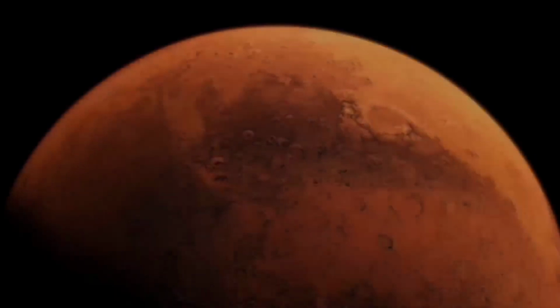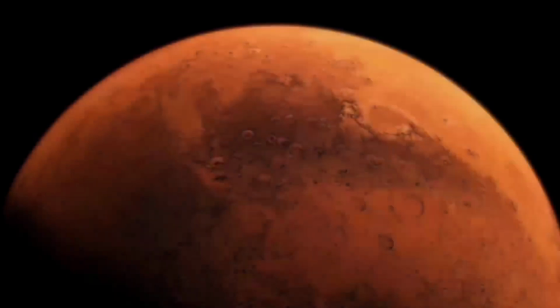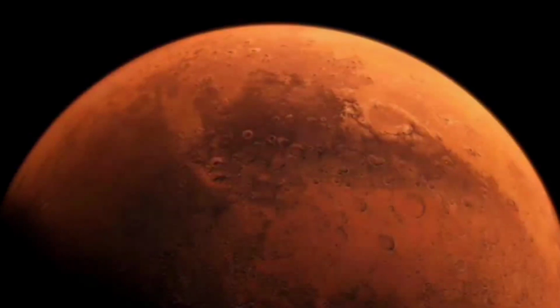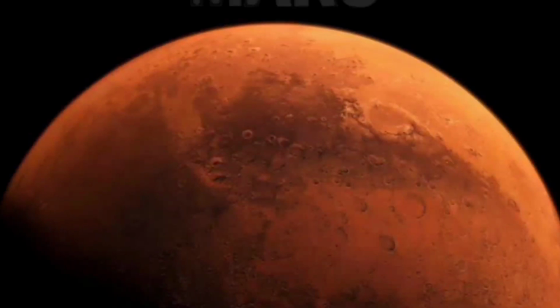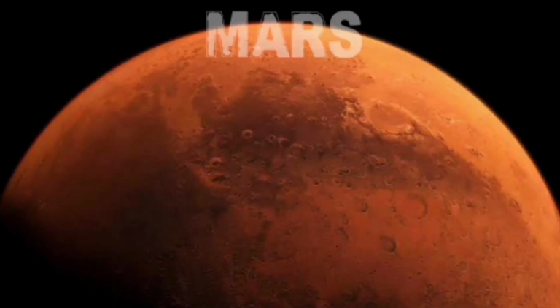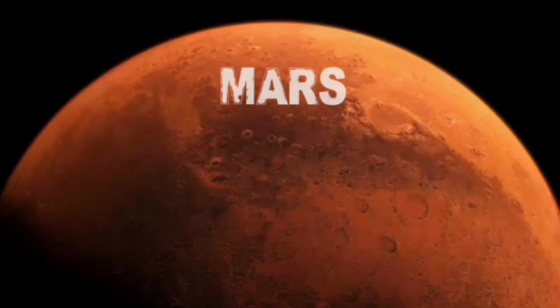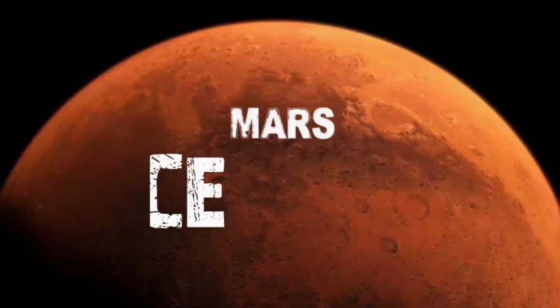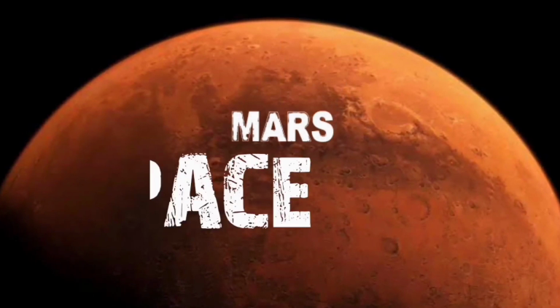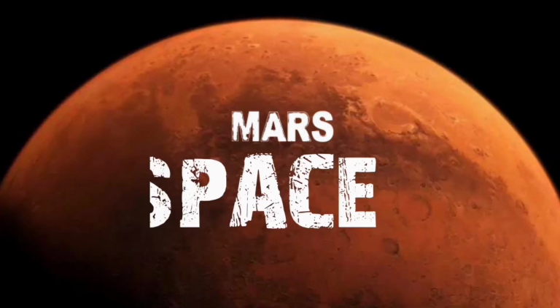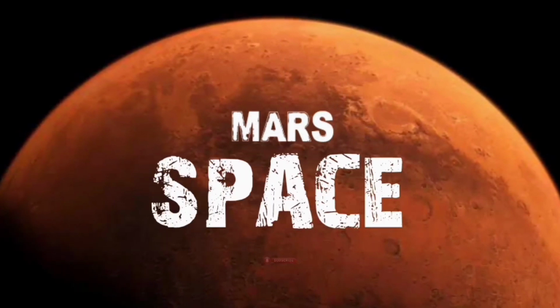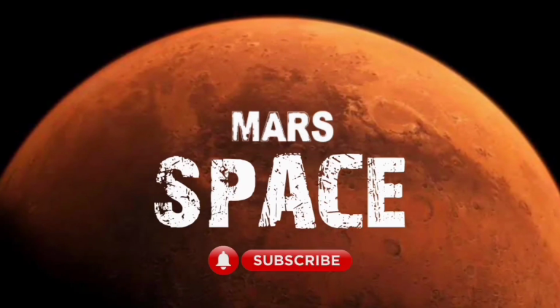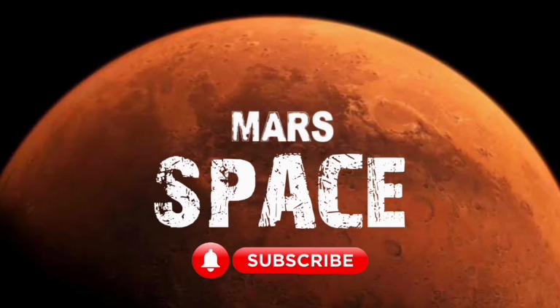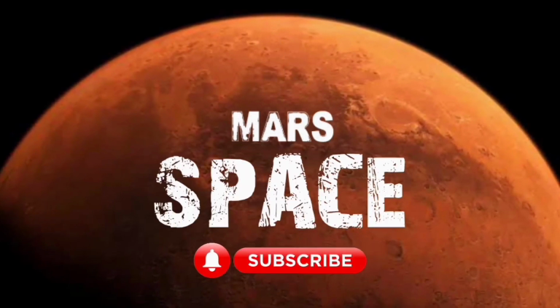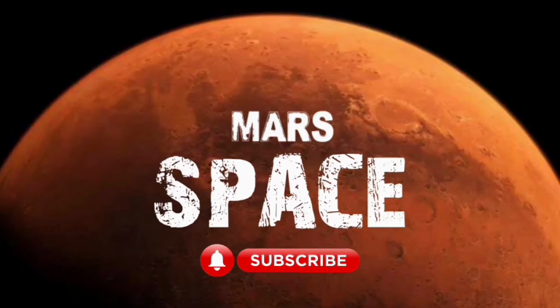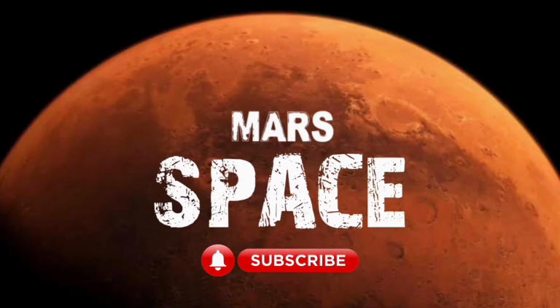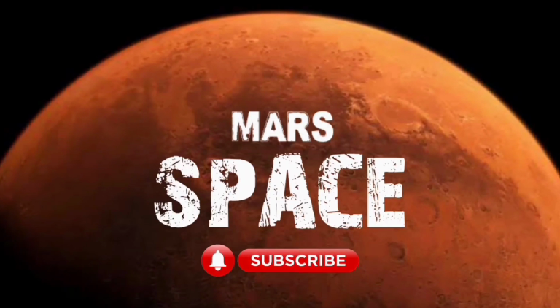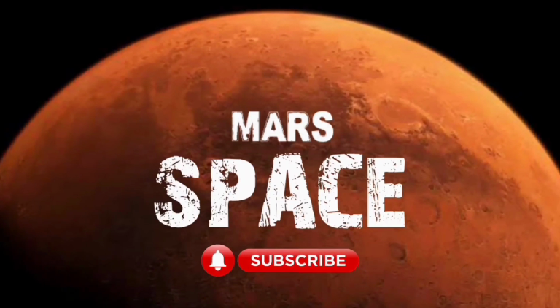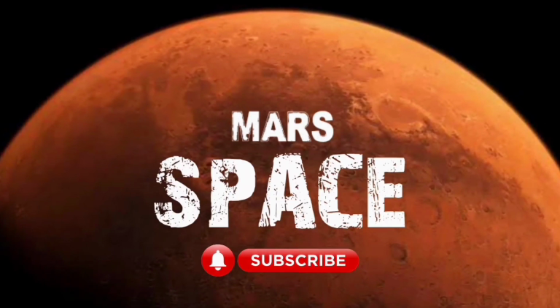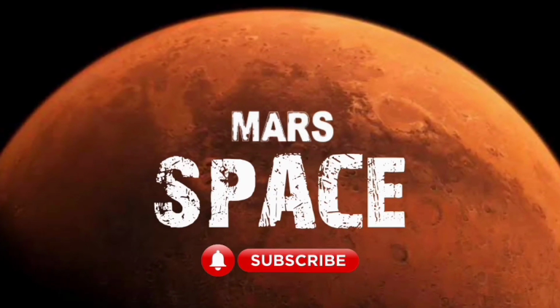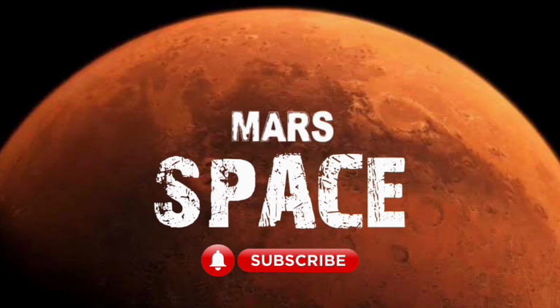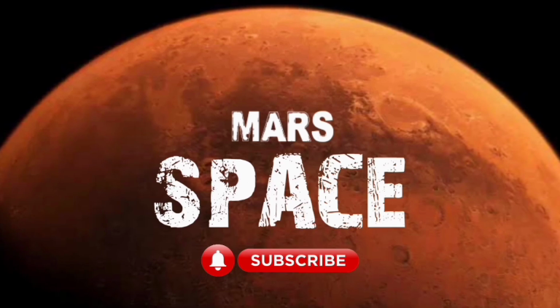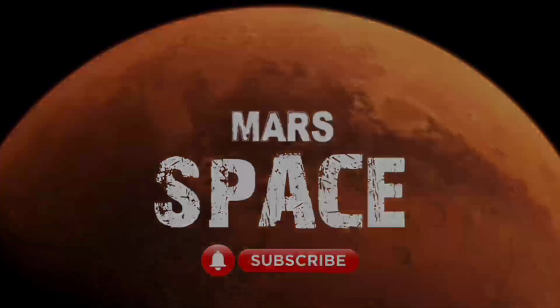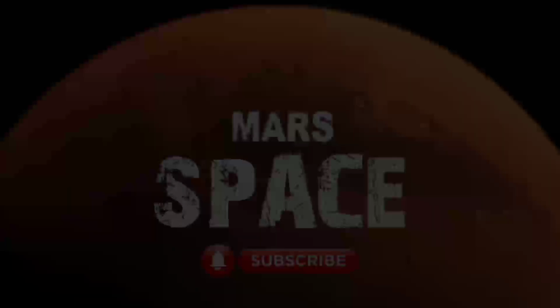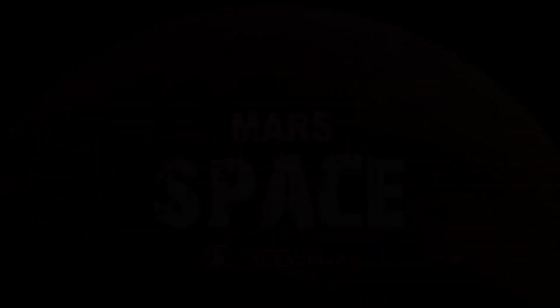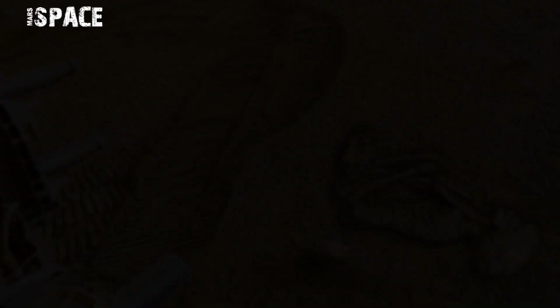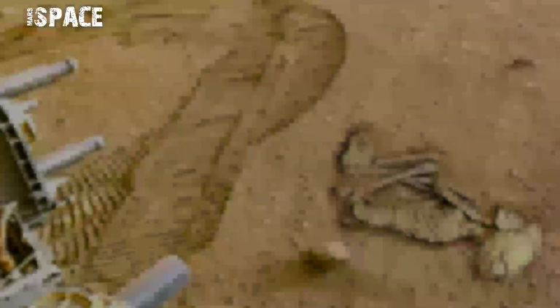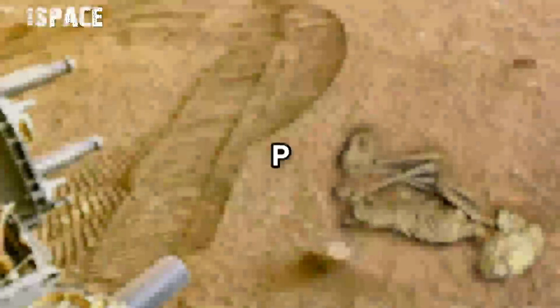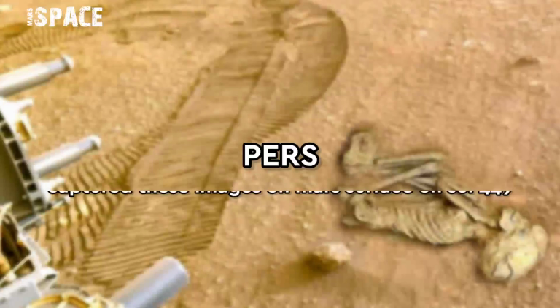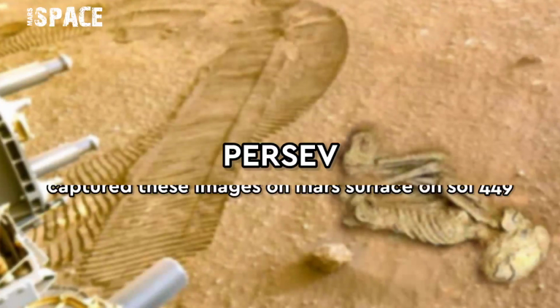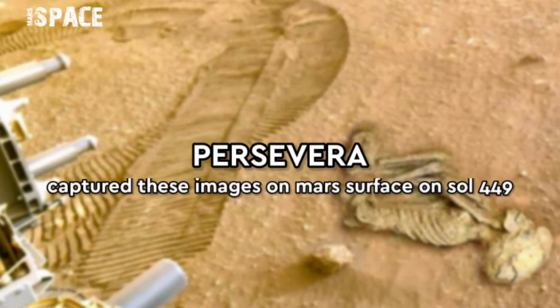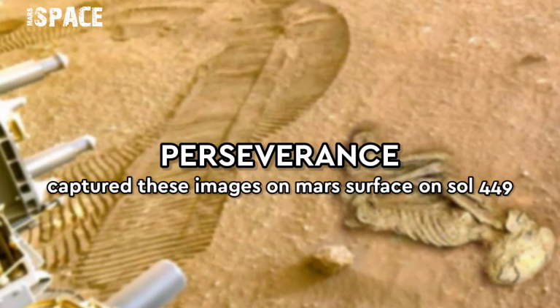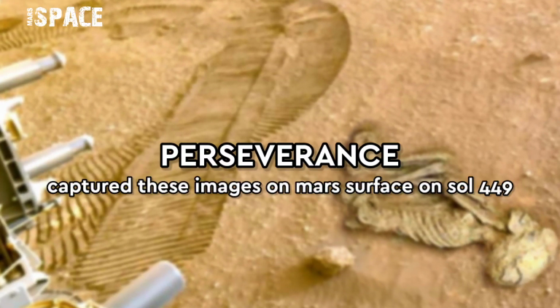Hi my dear friends, welcome back to our YouTube channel Mars Space. If you are new, hit the bell icon with thumbs up. Please watch till the end.